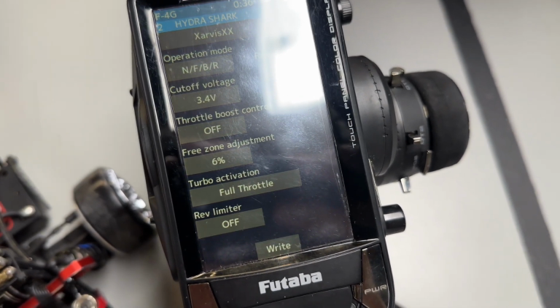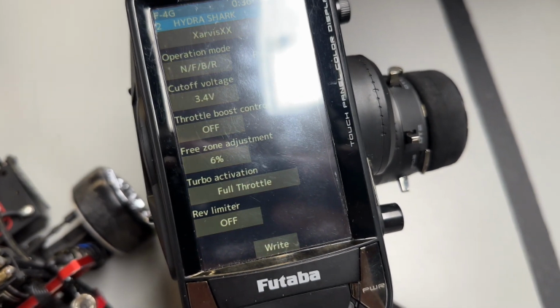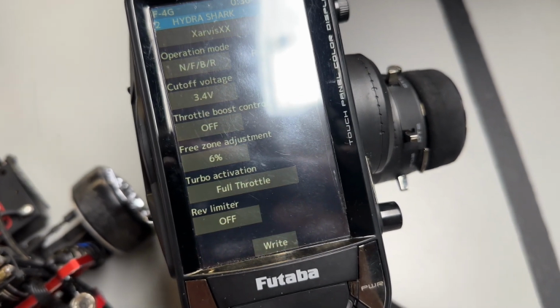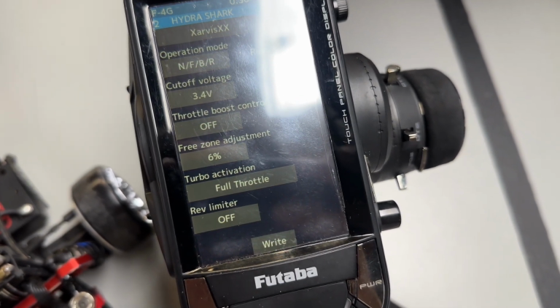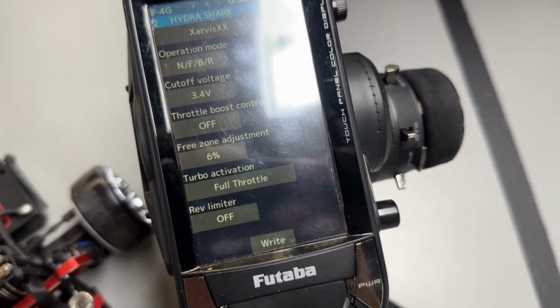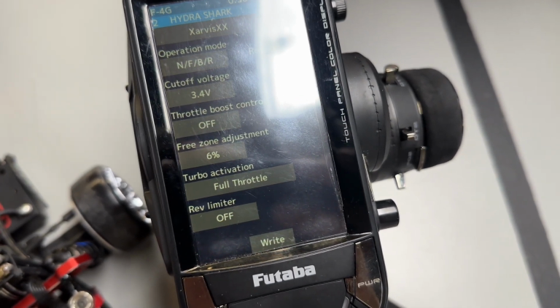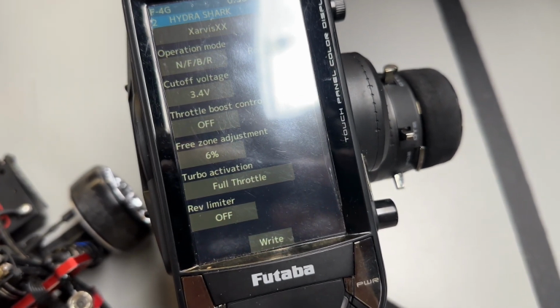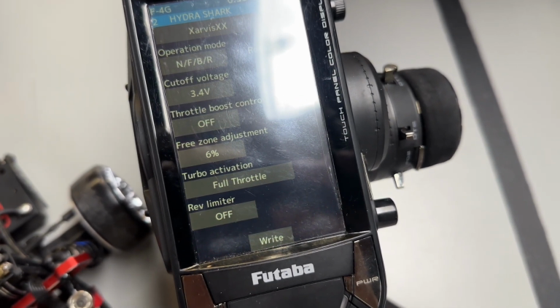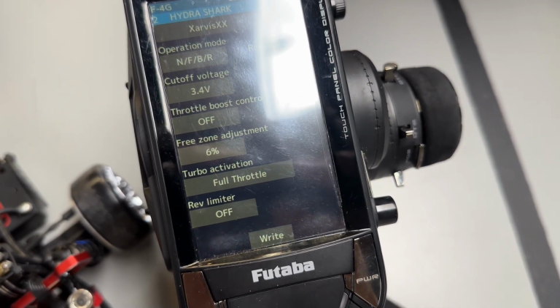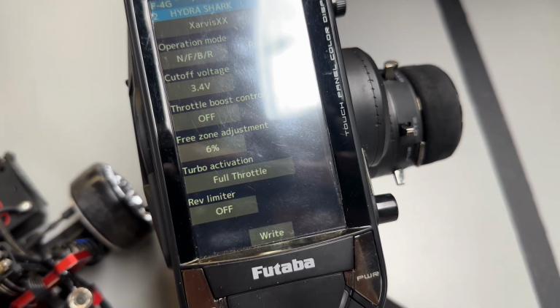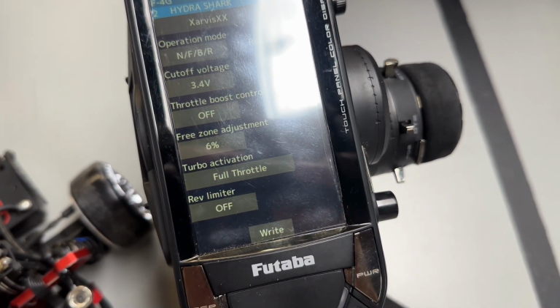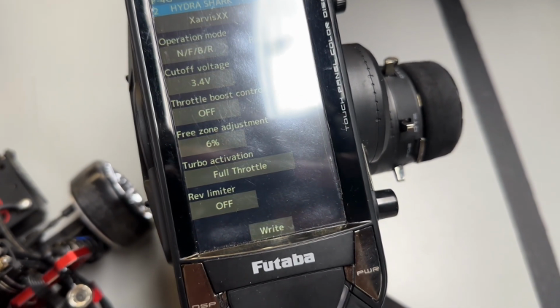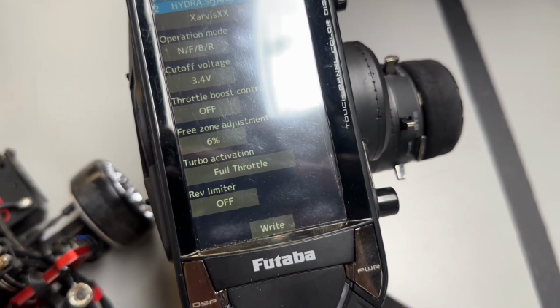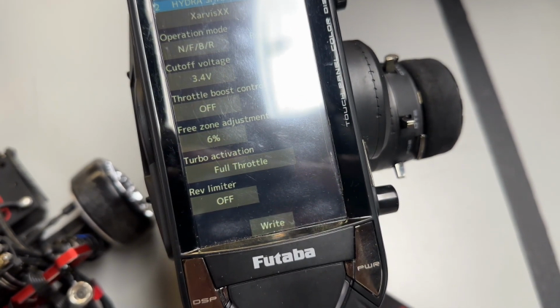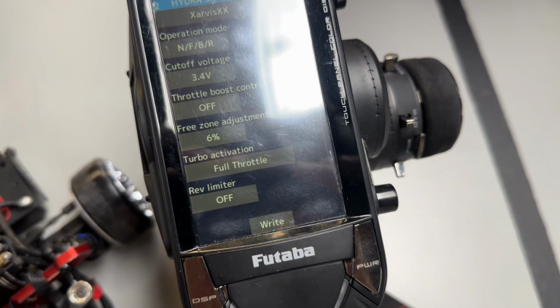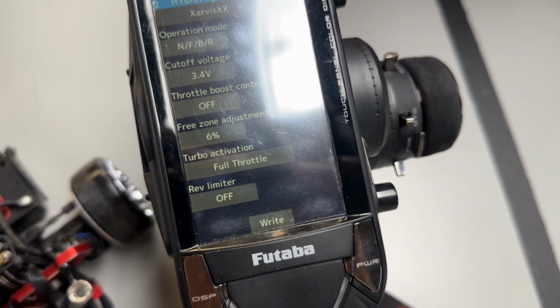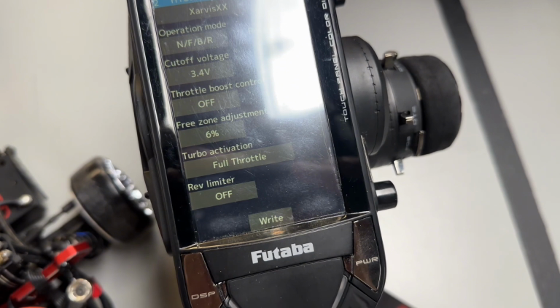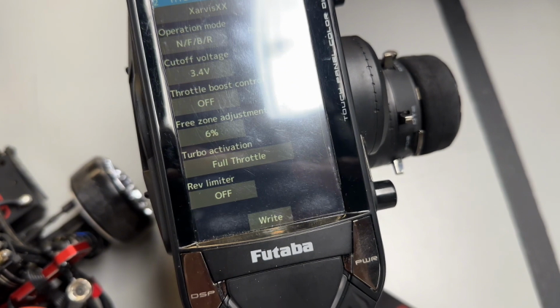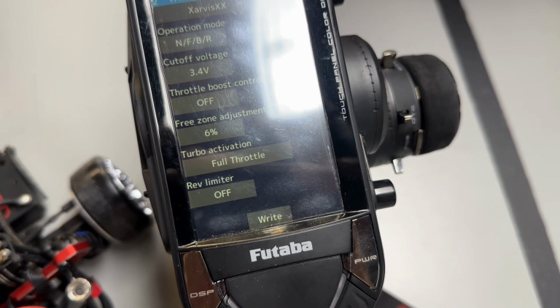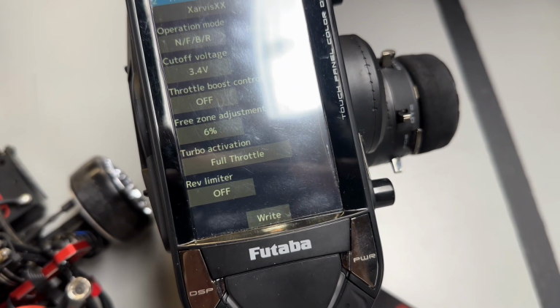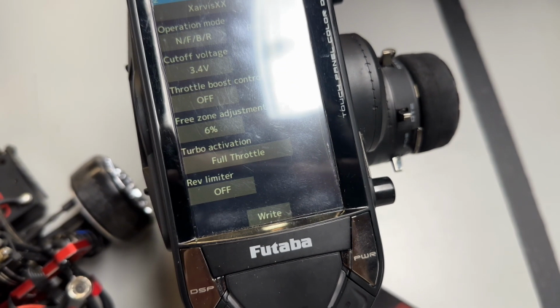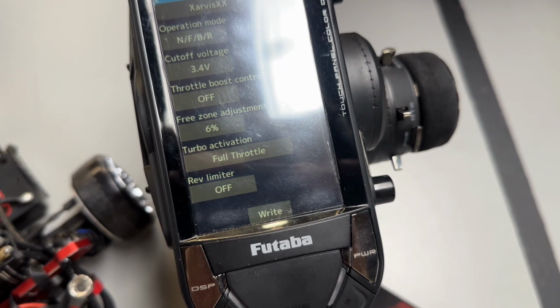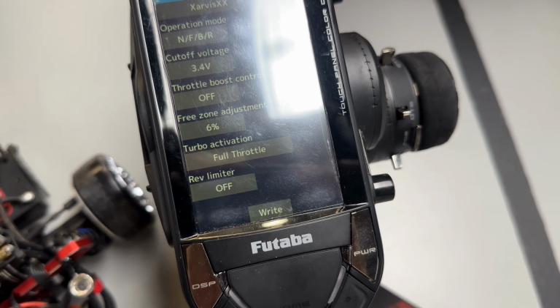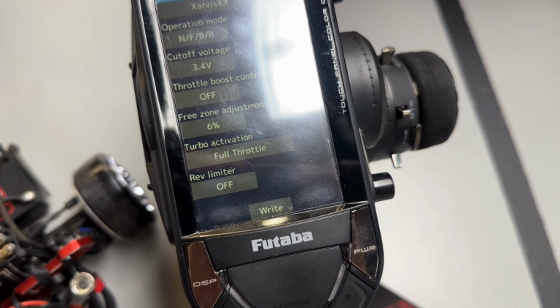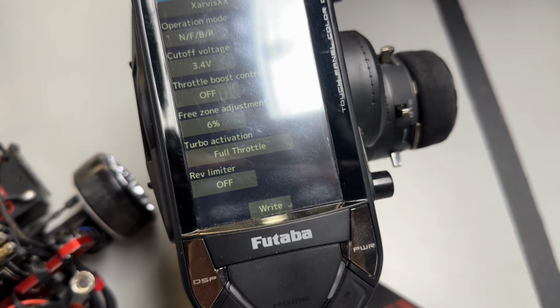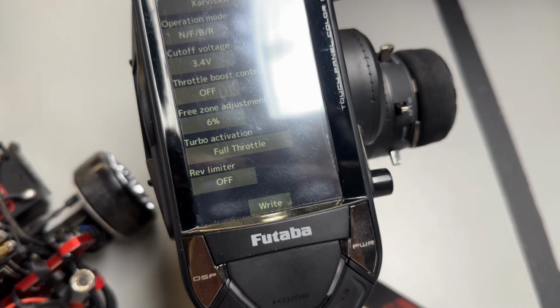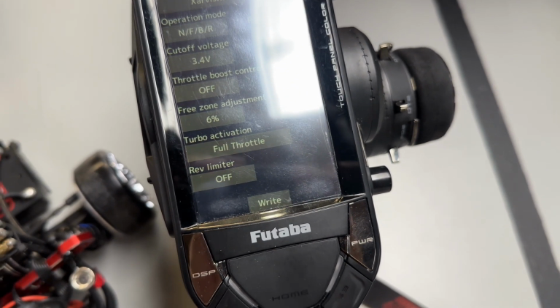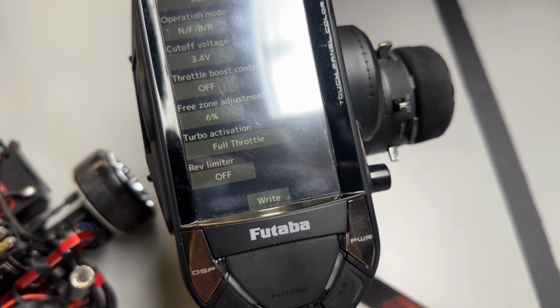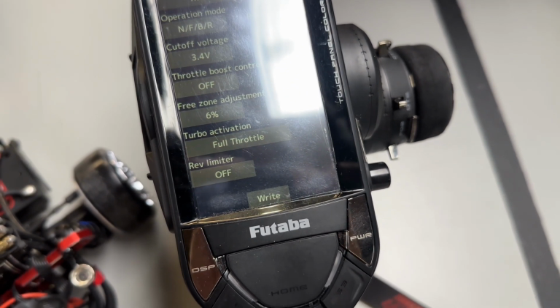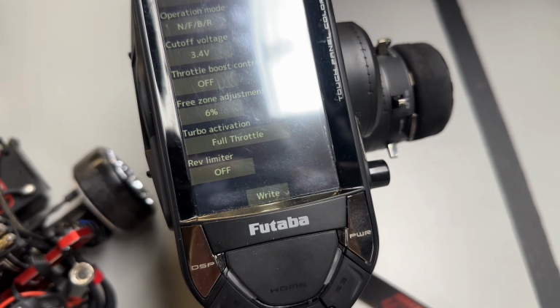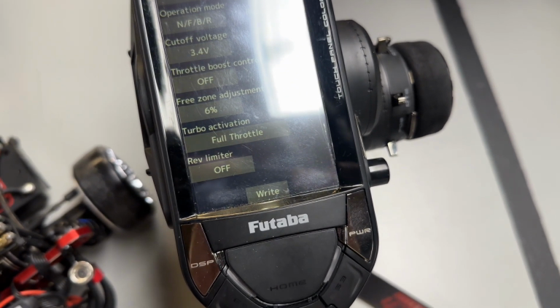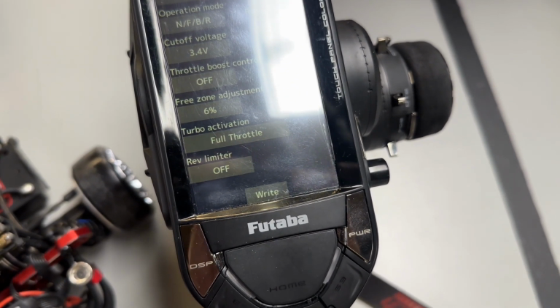On the top of this menu, you can reverse the motor if needed or if preferred. Ideally, you would want the motor to run the right direction.